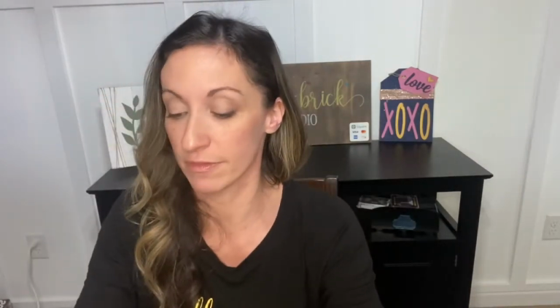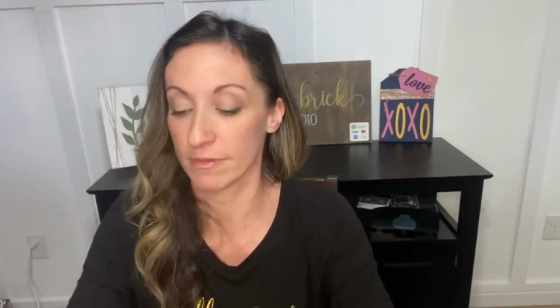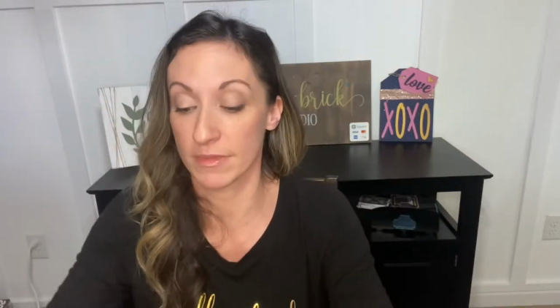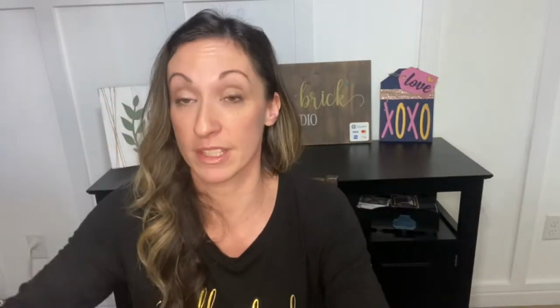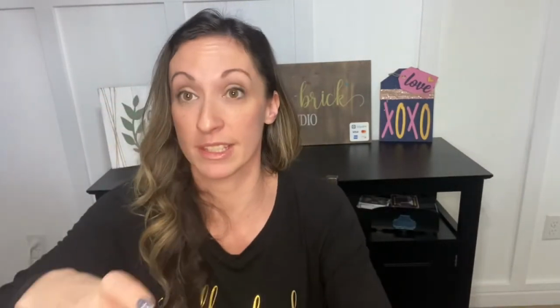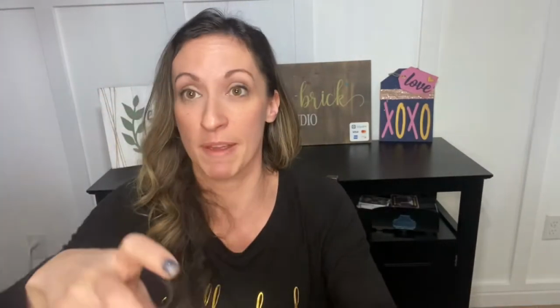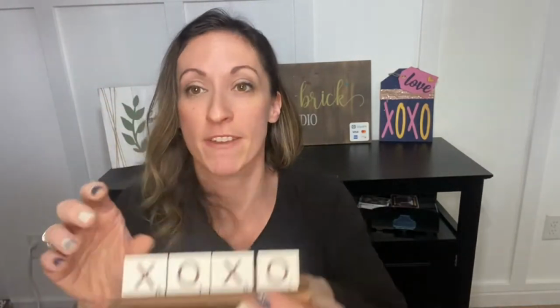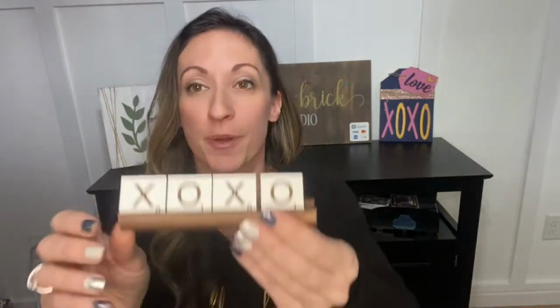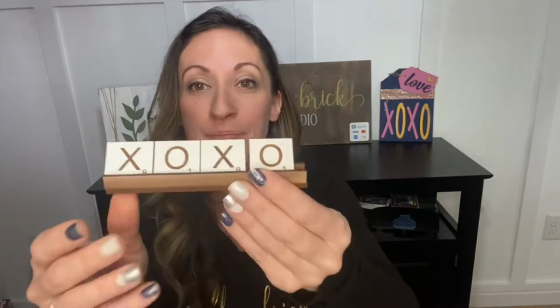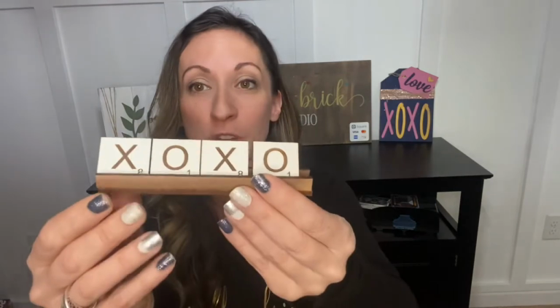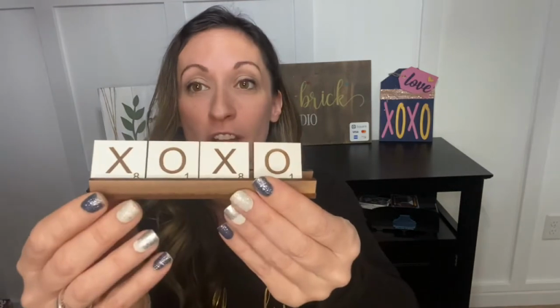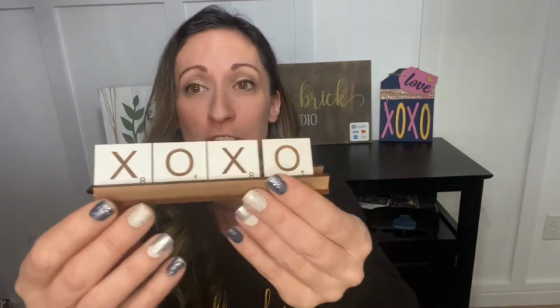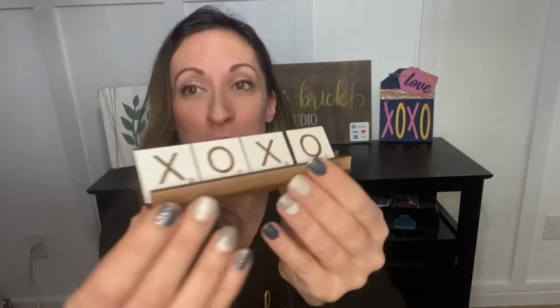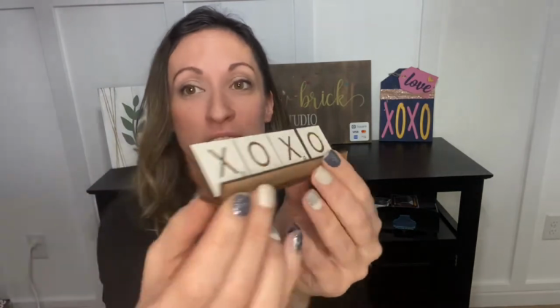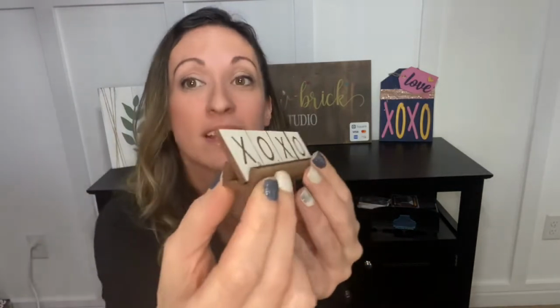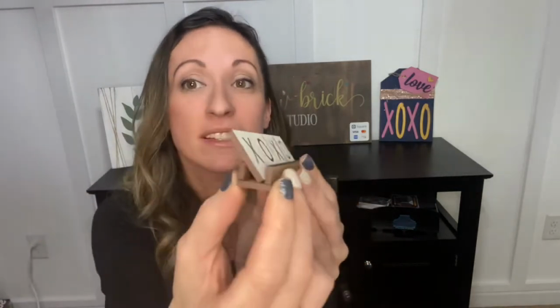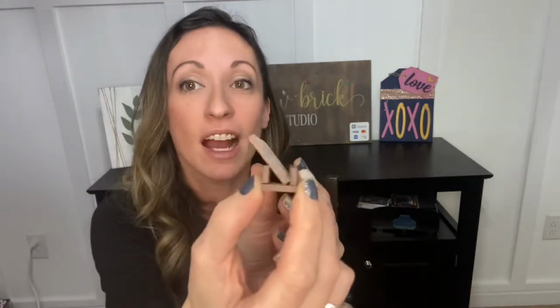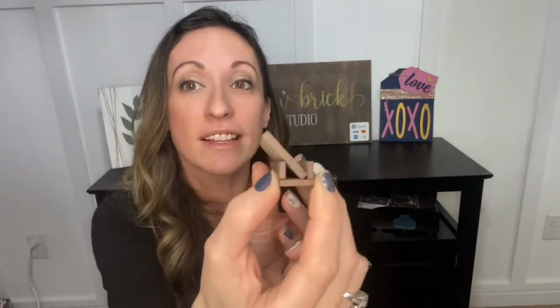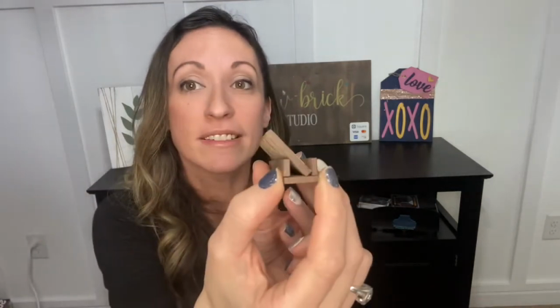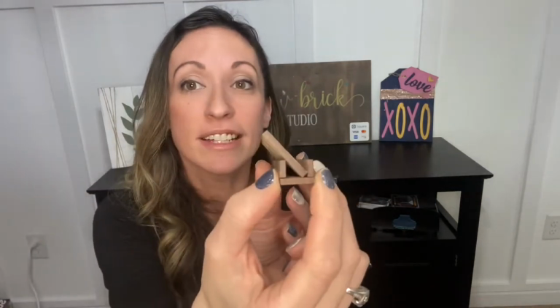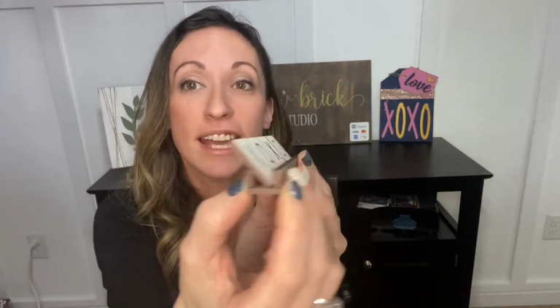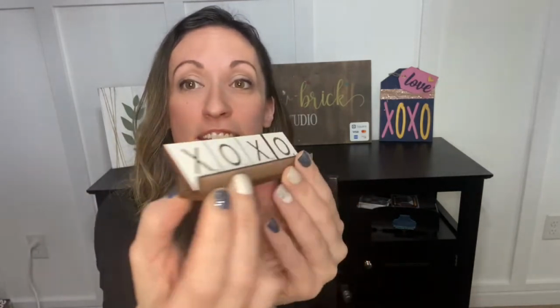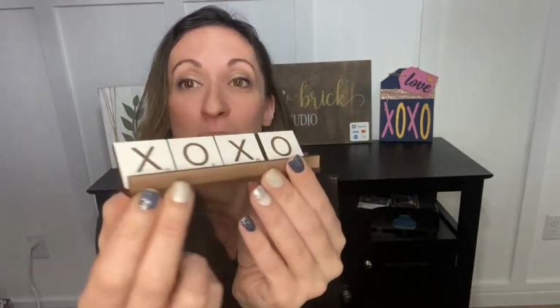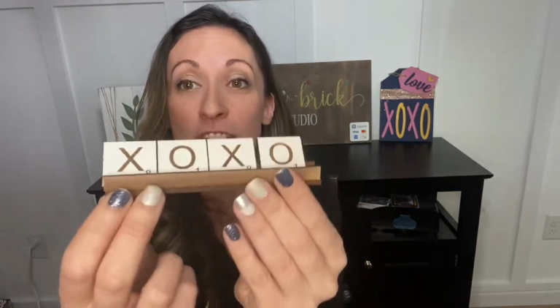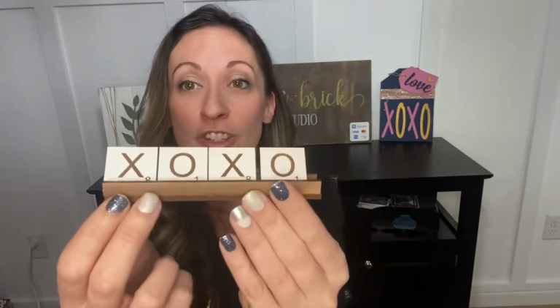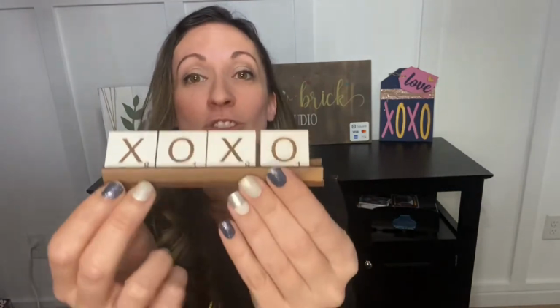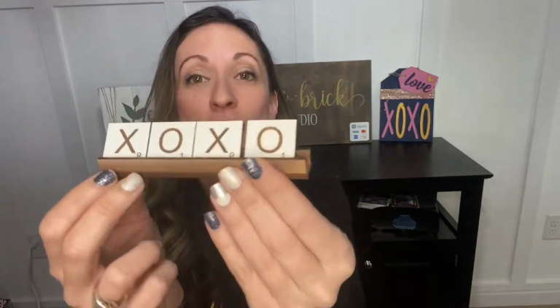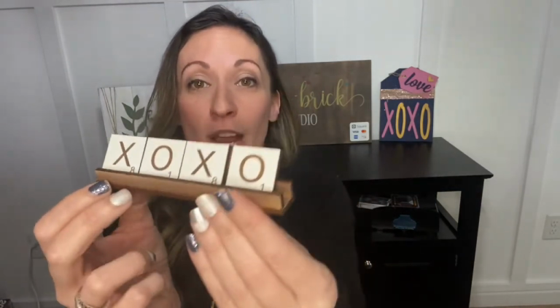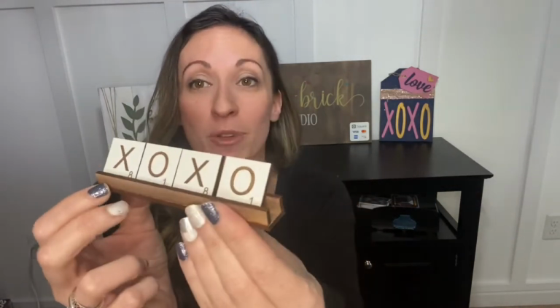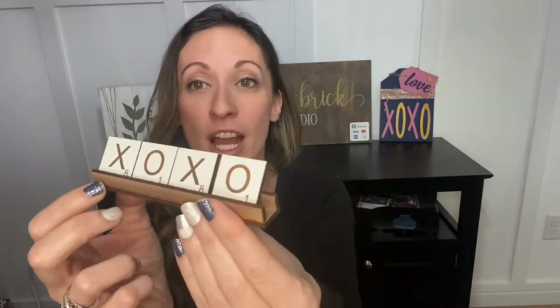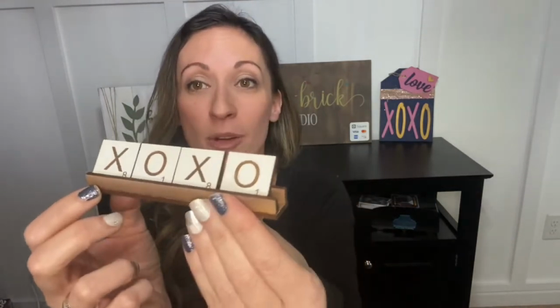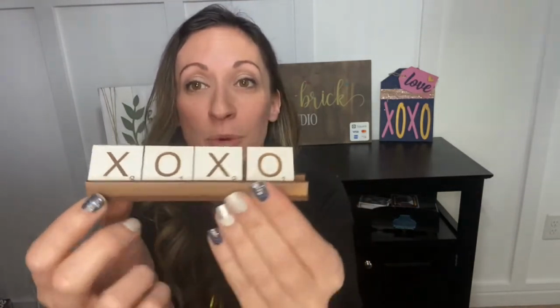This is my favorite — look how cute this is! It's a dimensional Scrabble tile board.